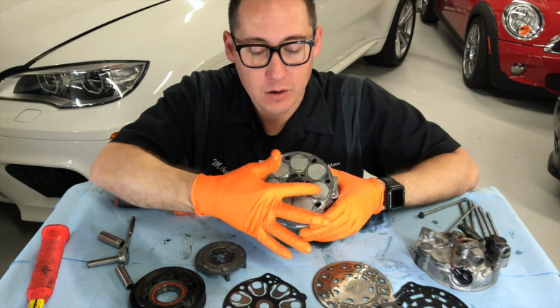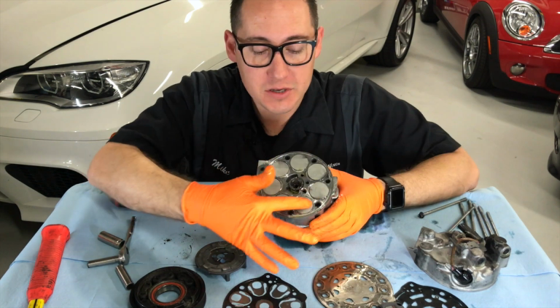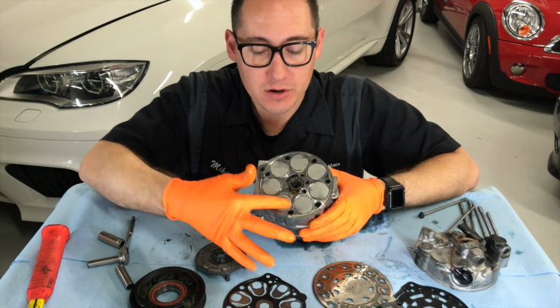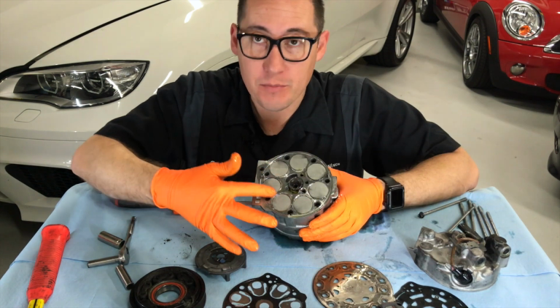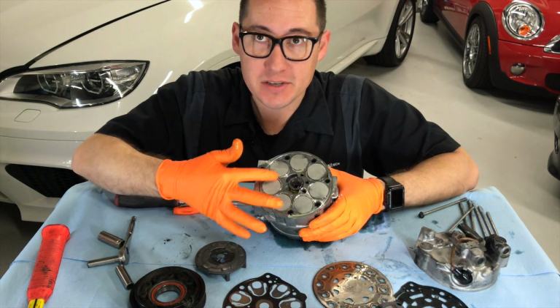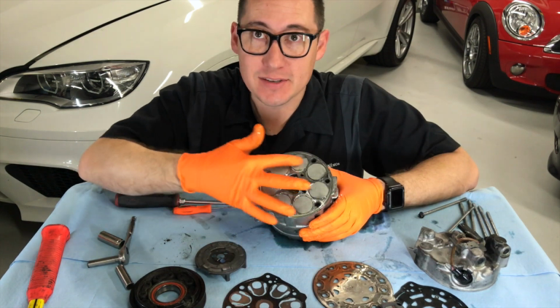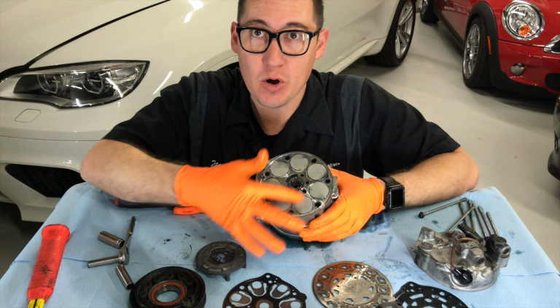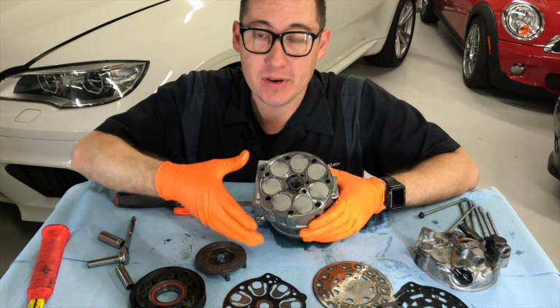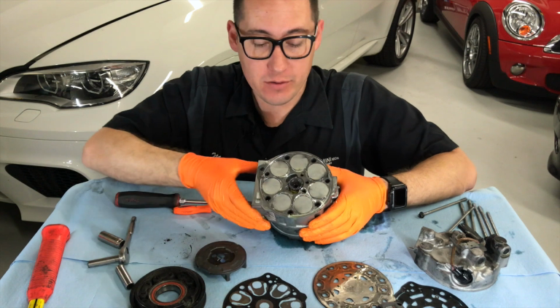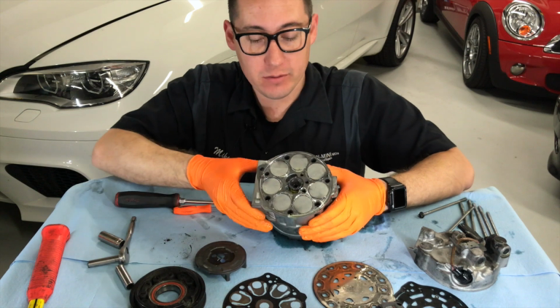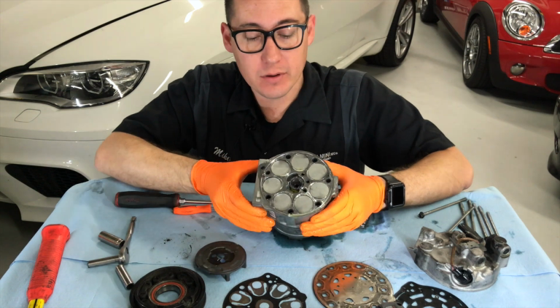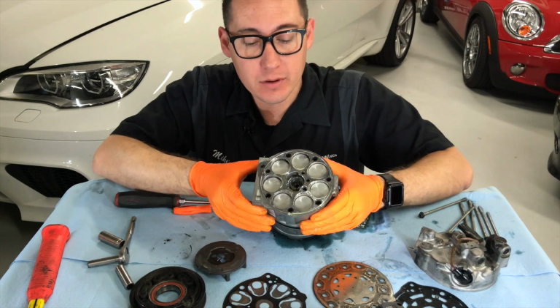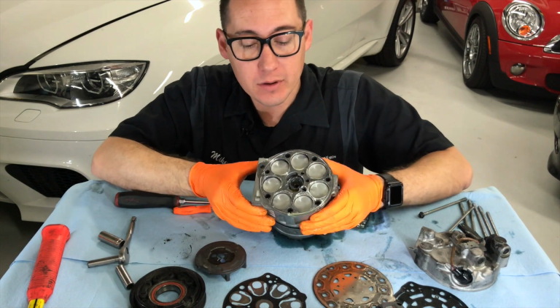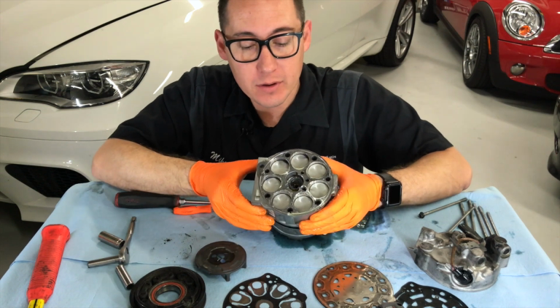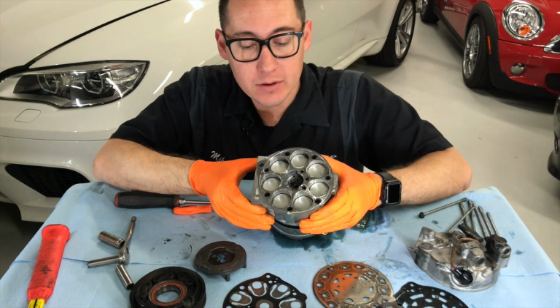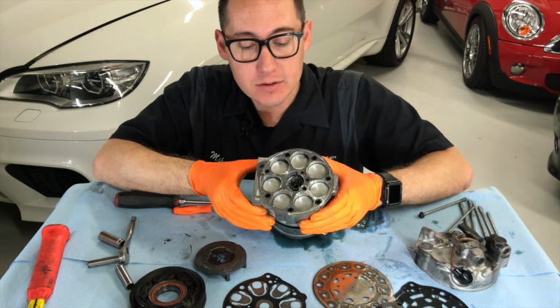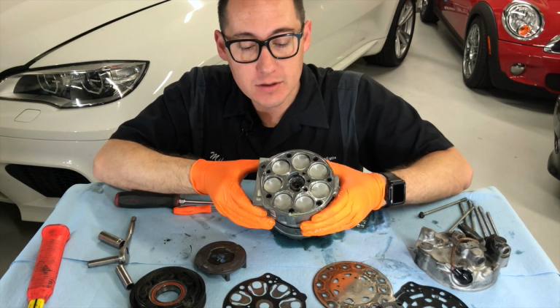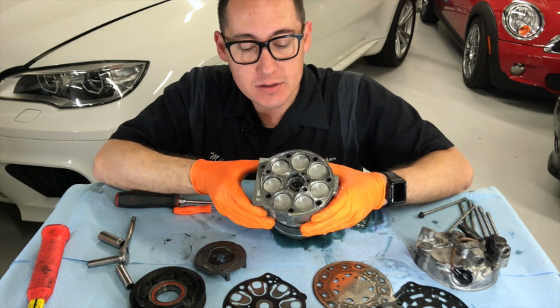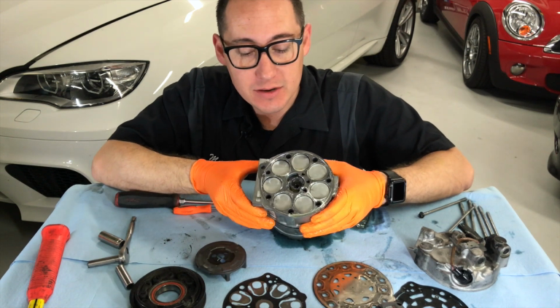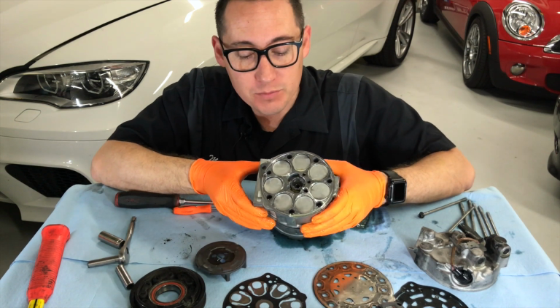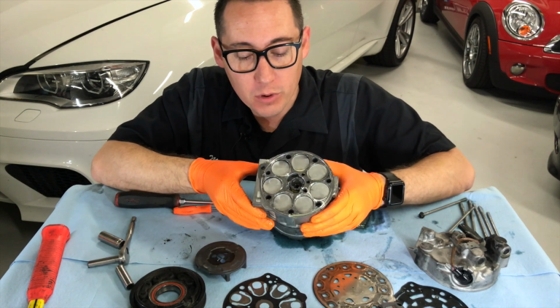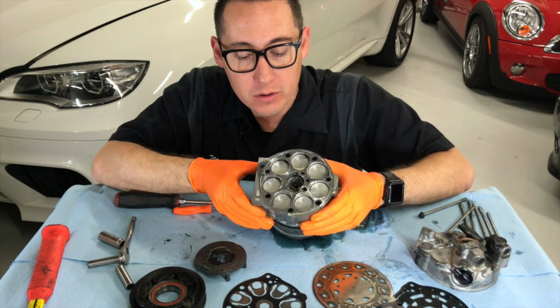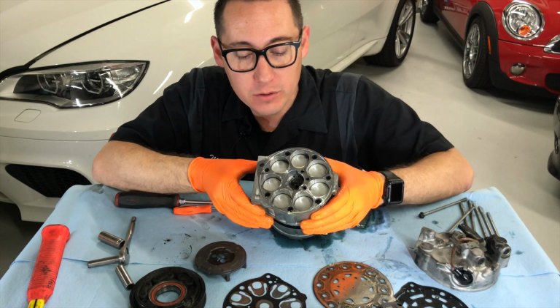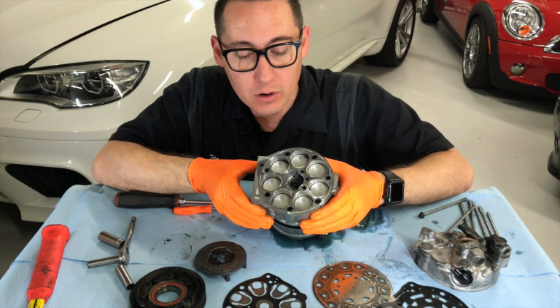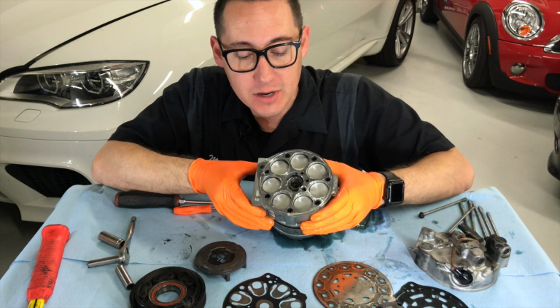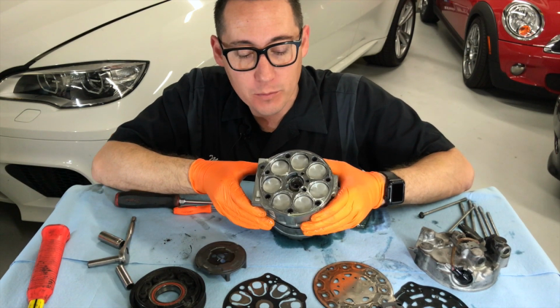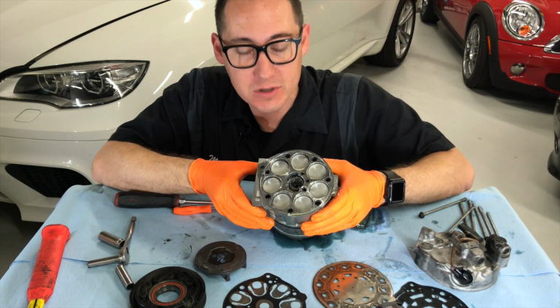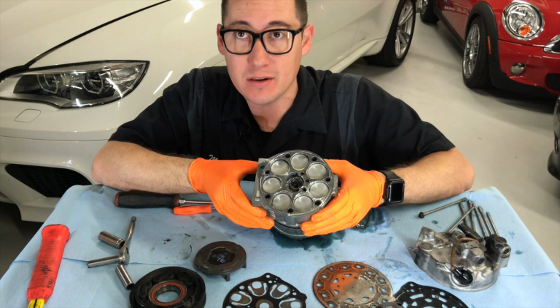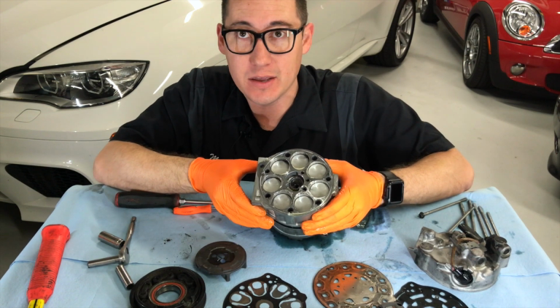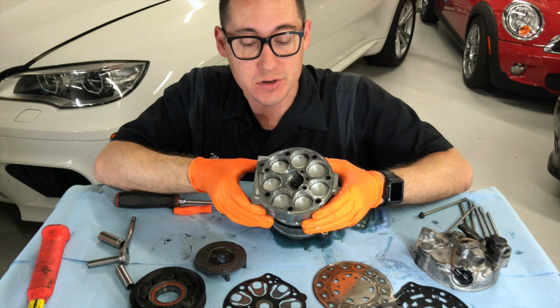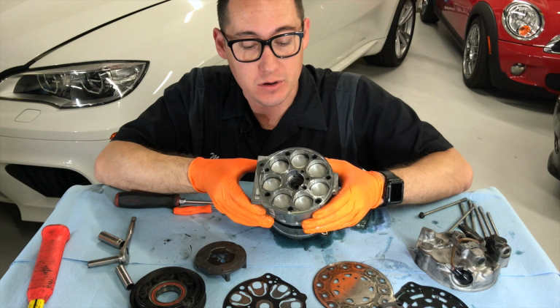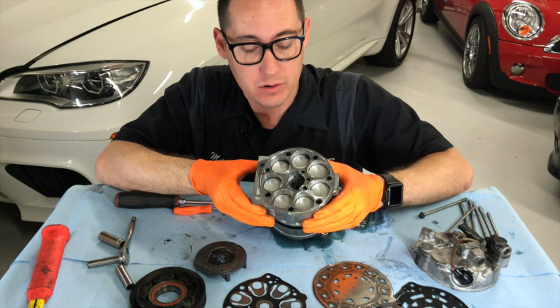All these here are the pistons. They go up and down. You see this inside this bore? They're all inside of a bore. It's kind of like an engine on a car.